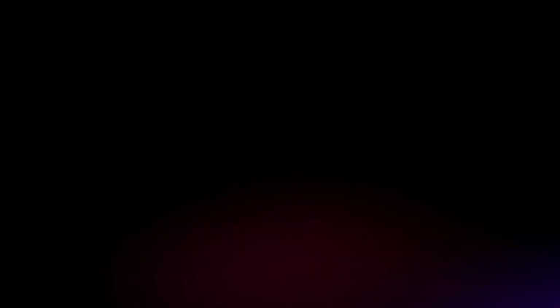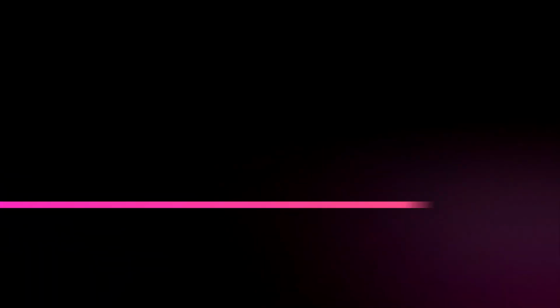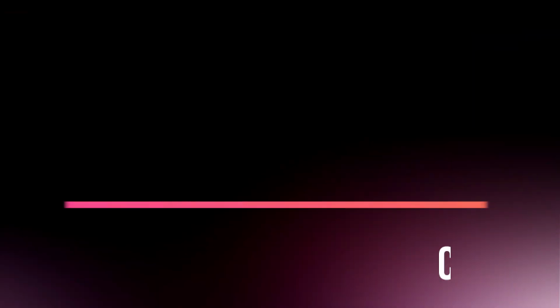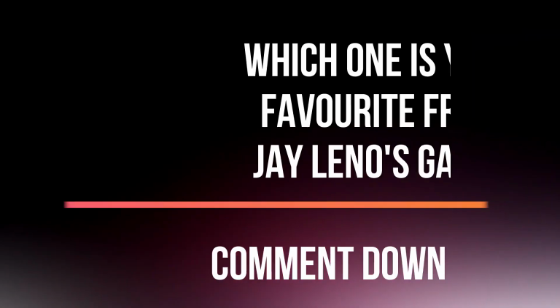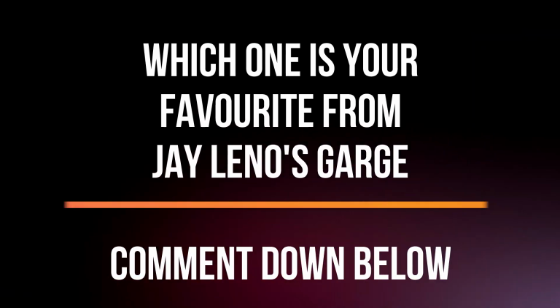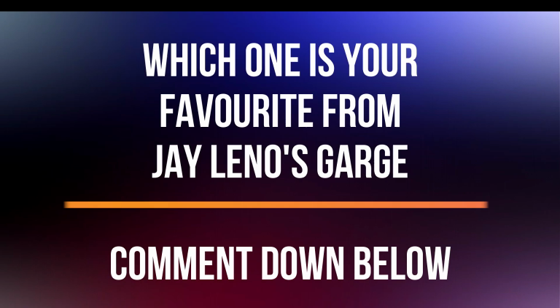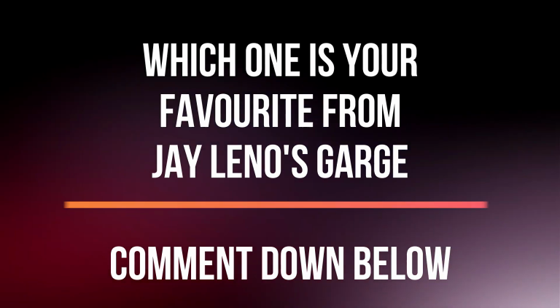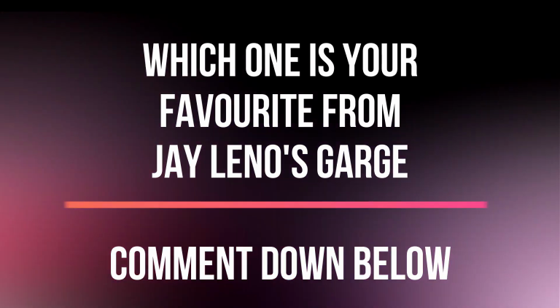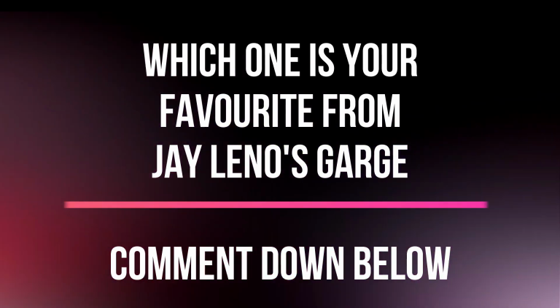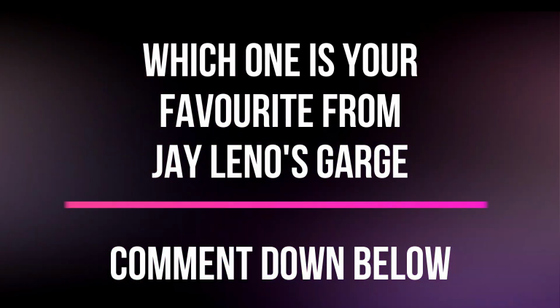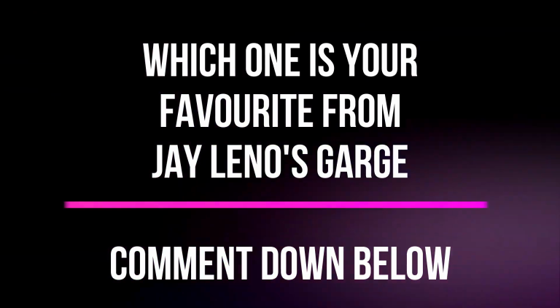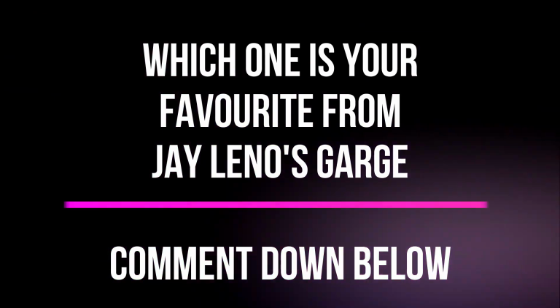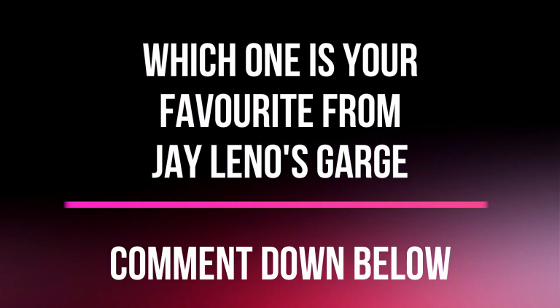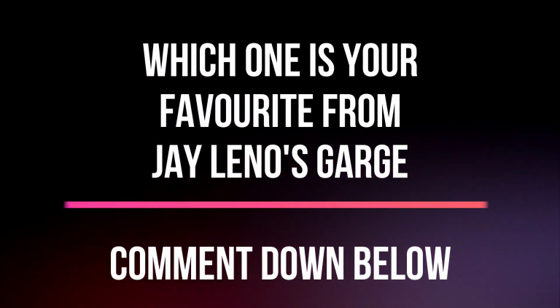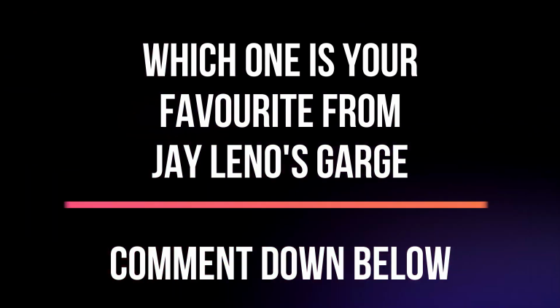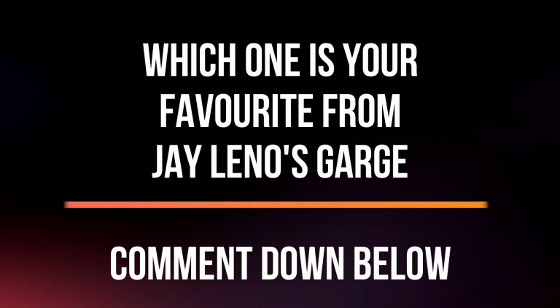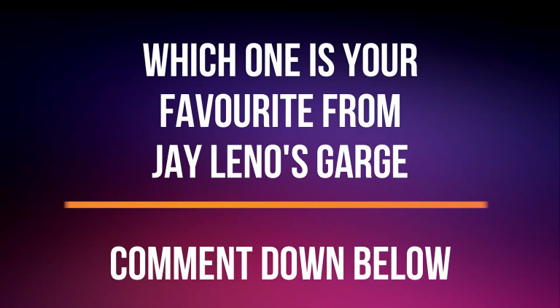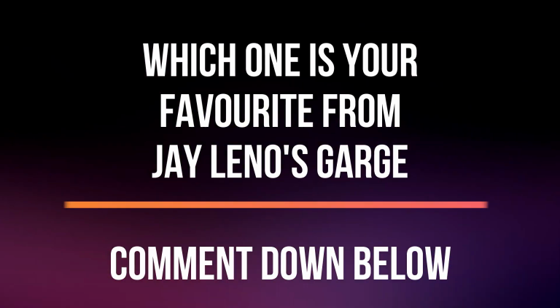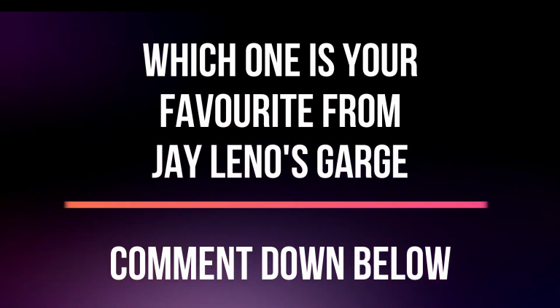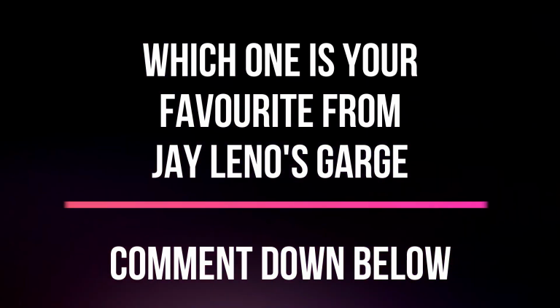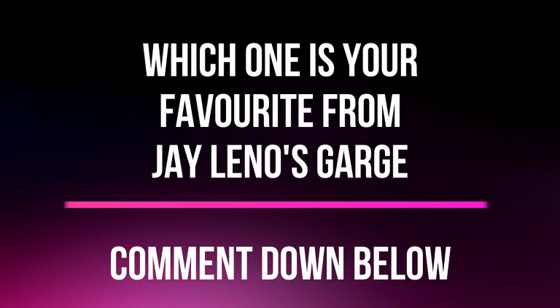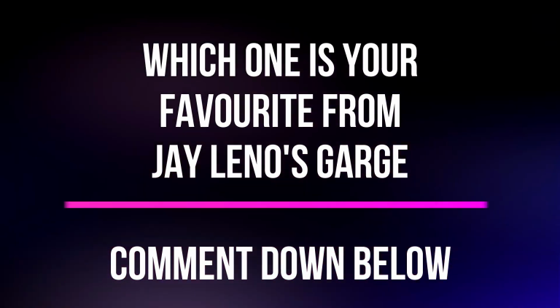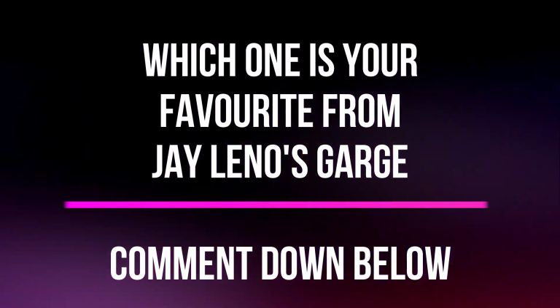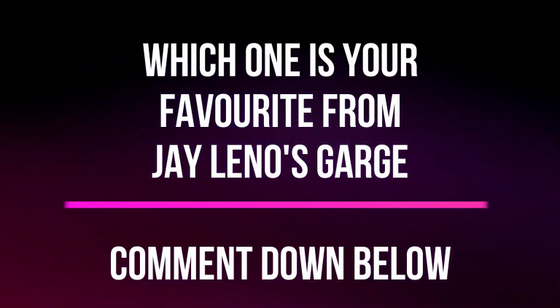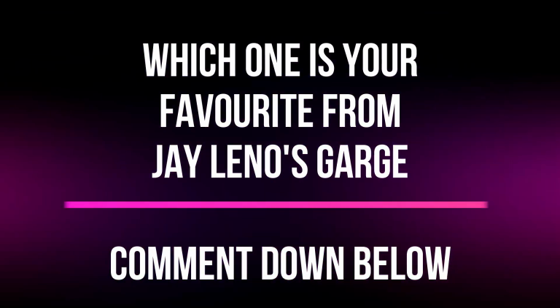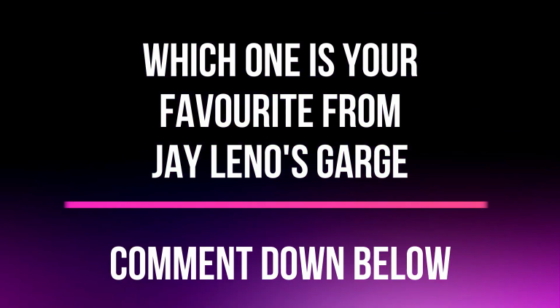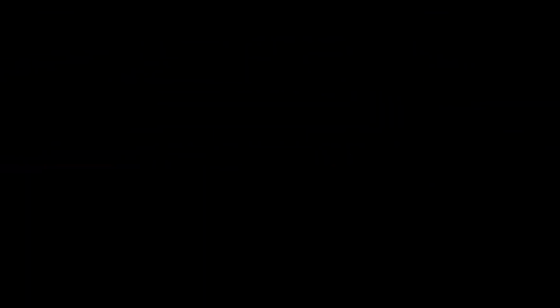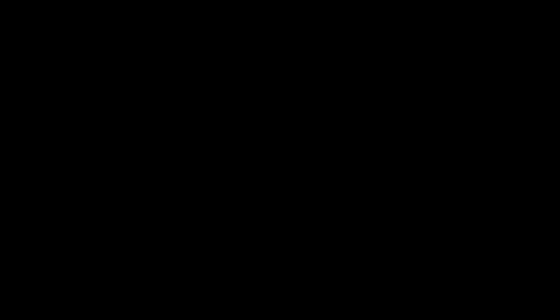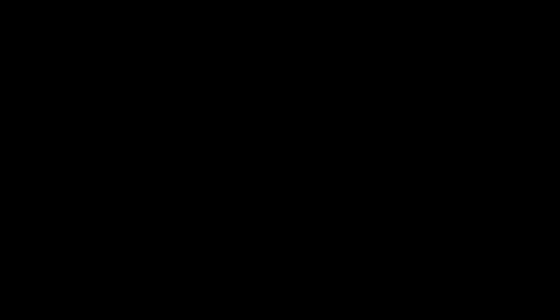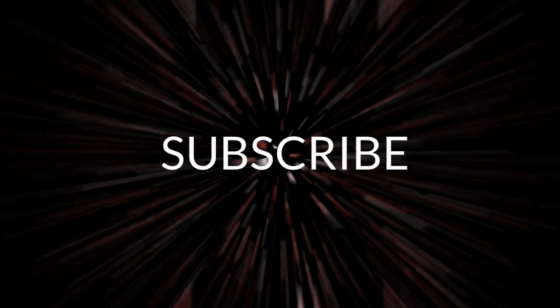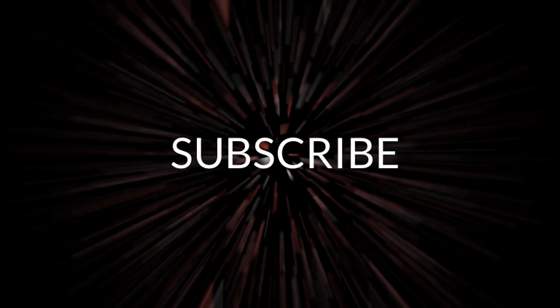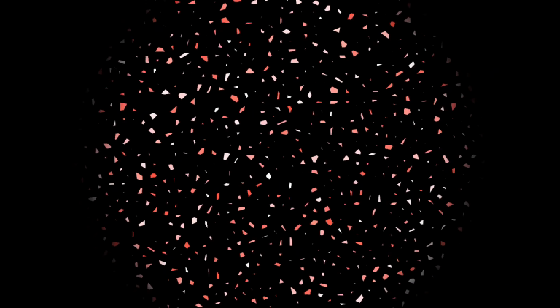That's the end of today's video. Which one is your favorite from Jay Leno's Garage? Comment down below.